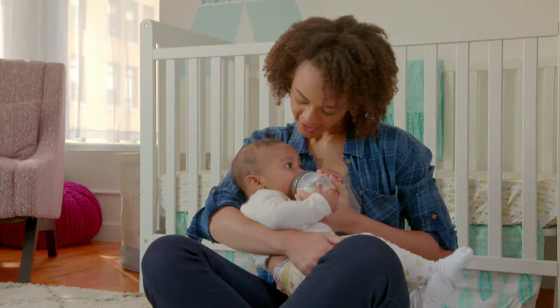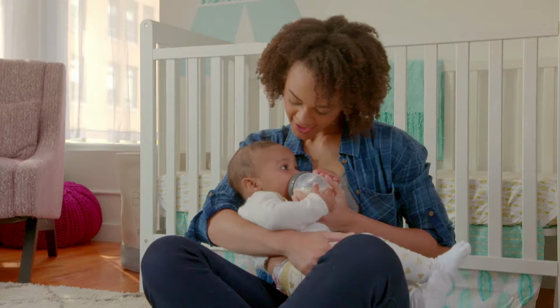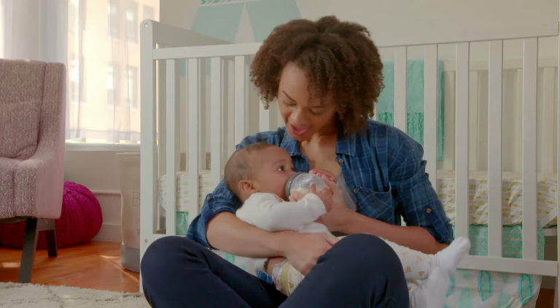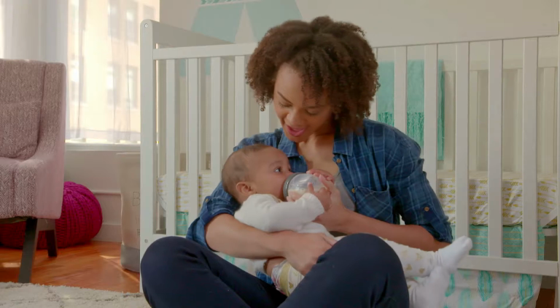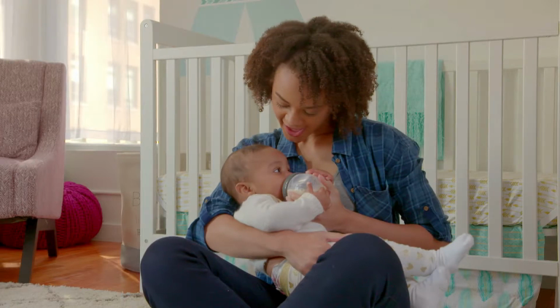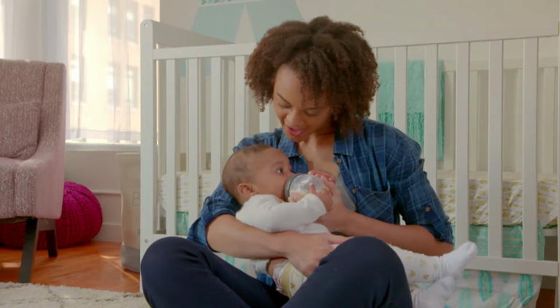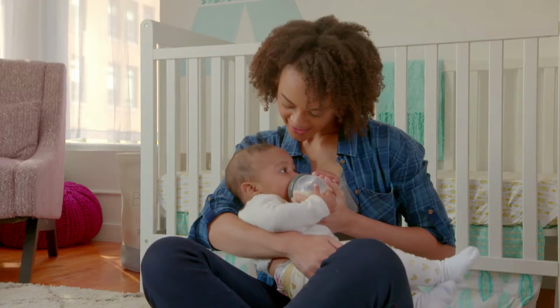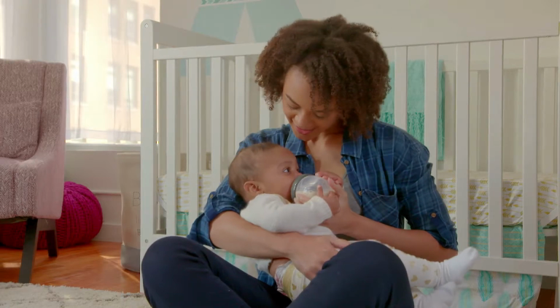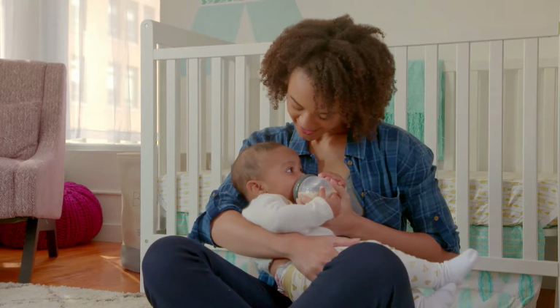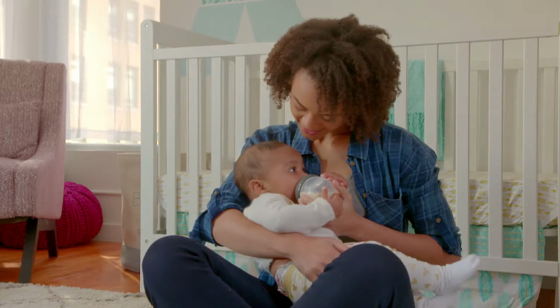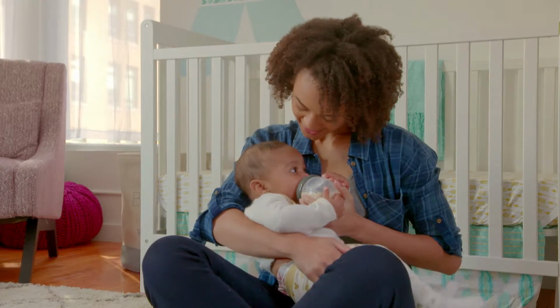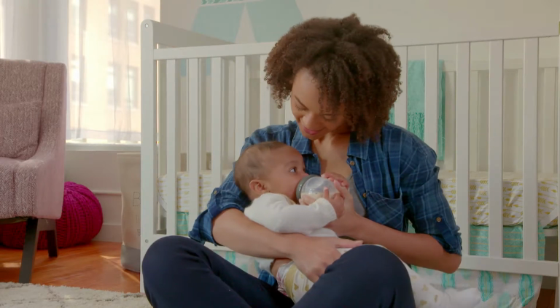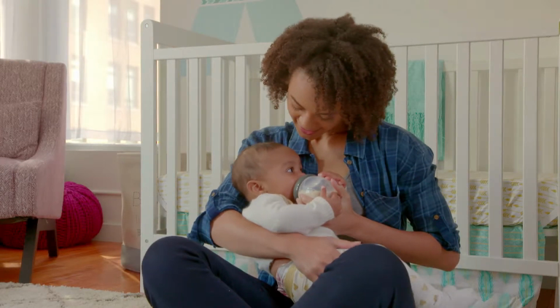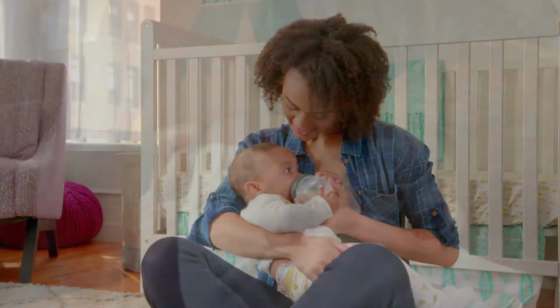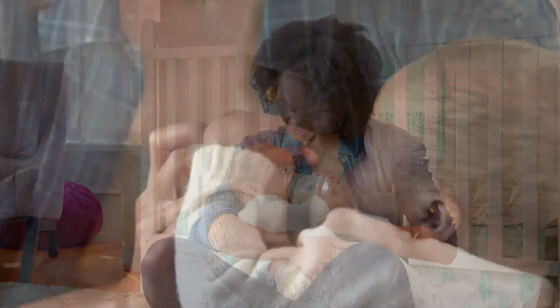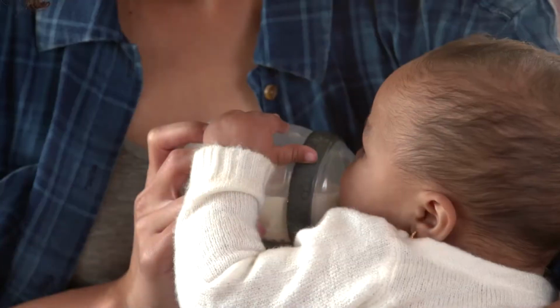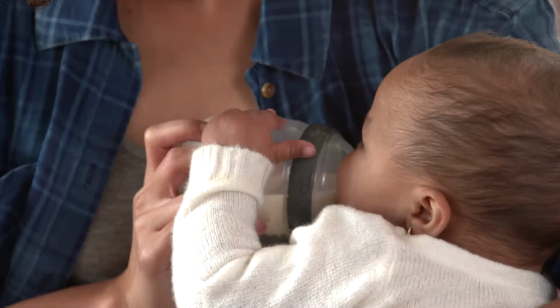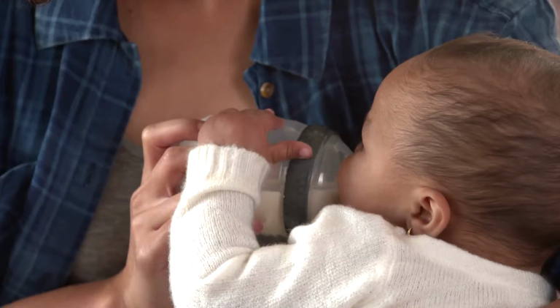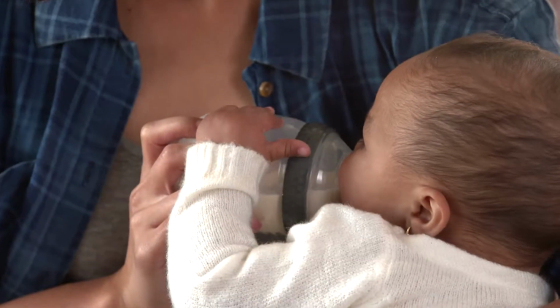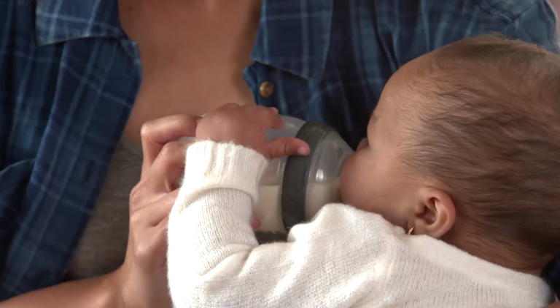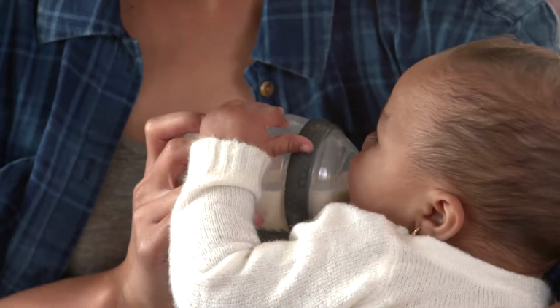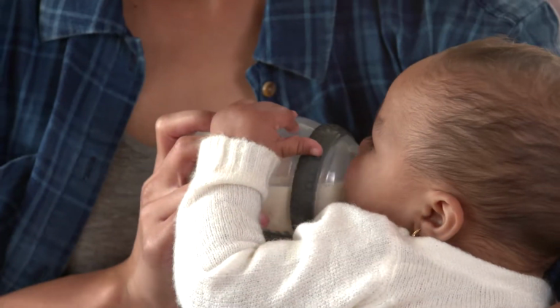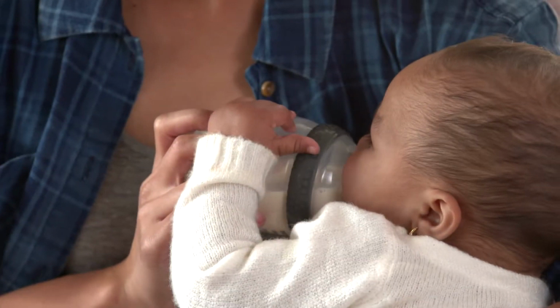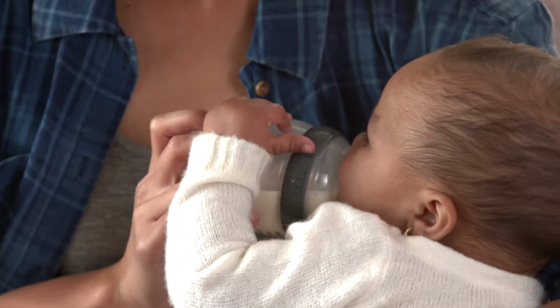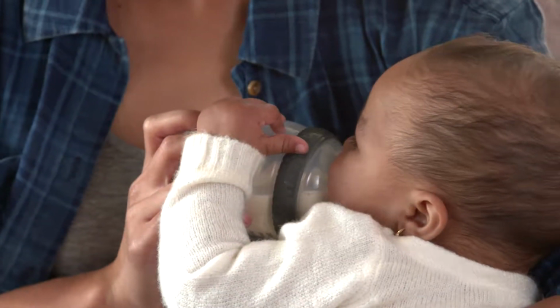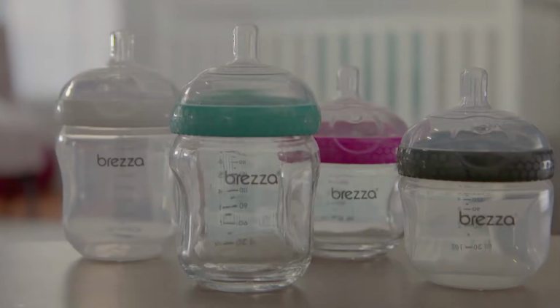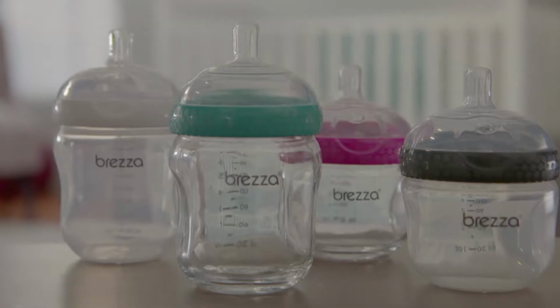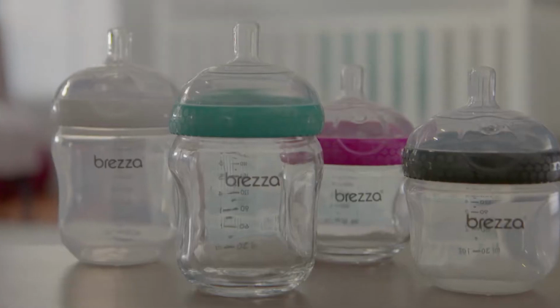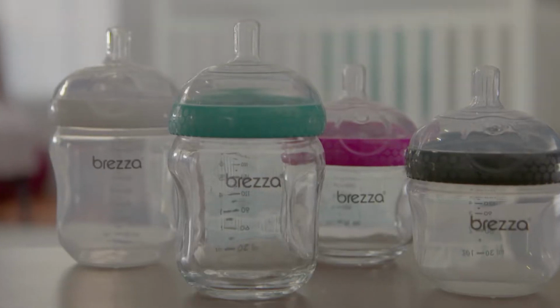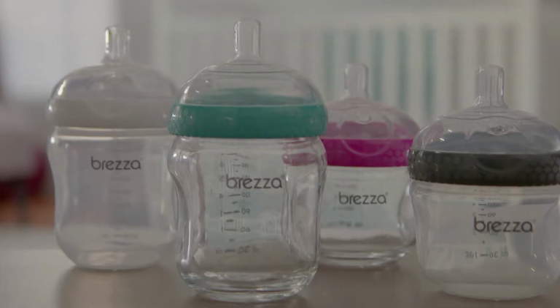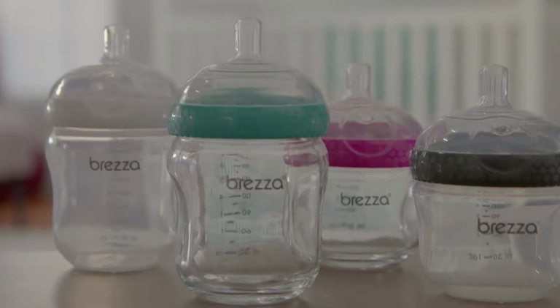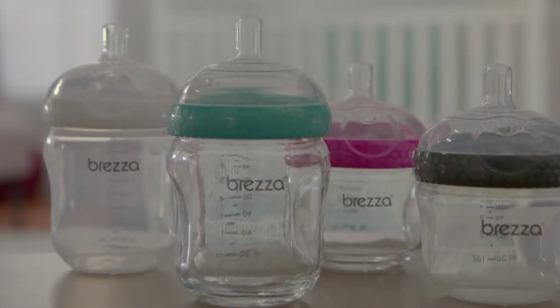Okay, Mom, we get it. This is where you want to be, right? This is how you get there.